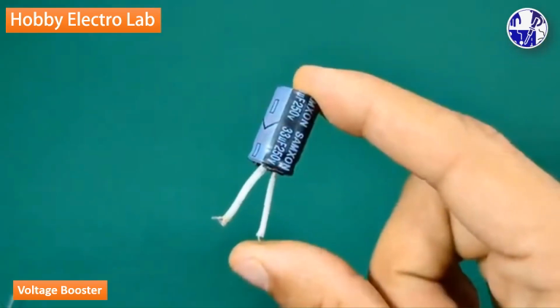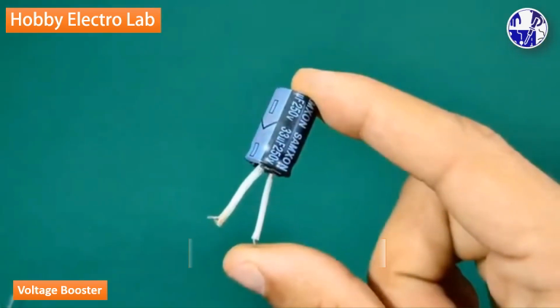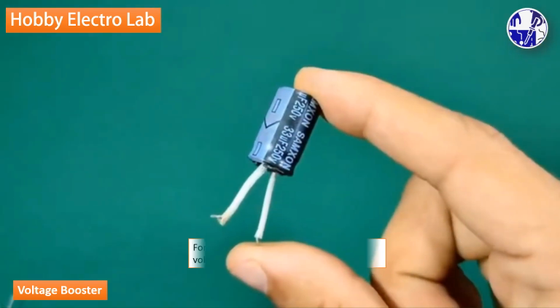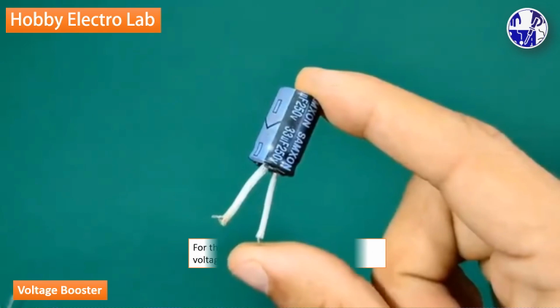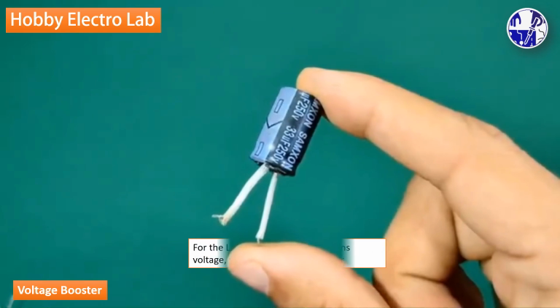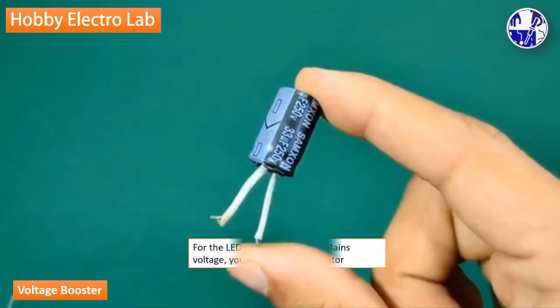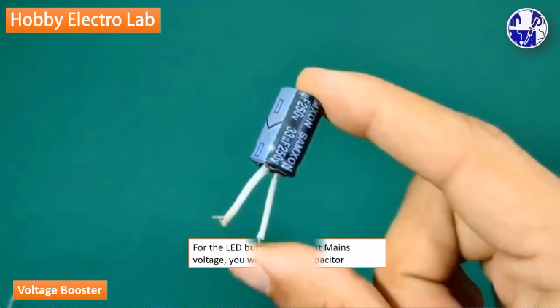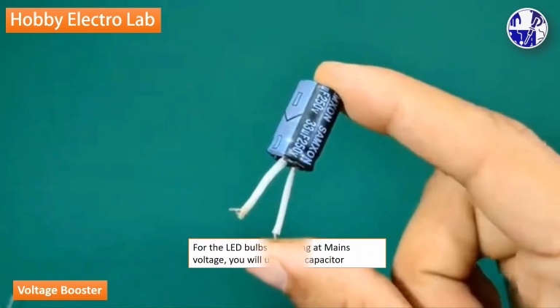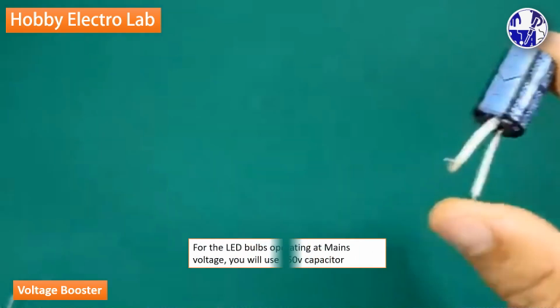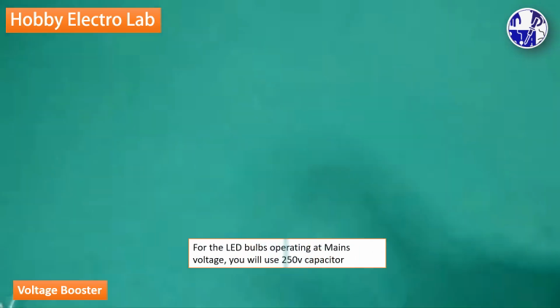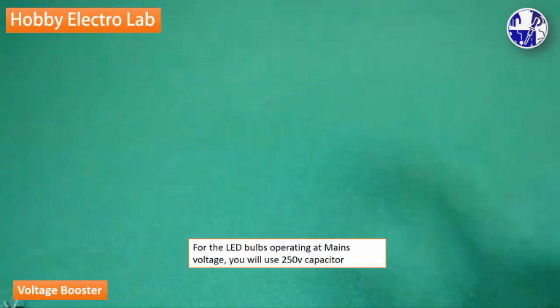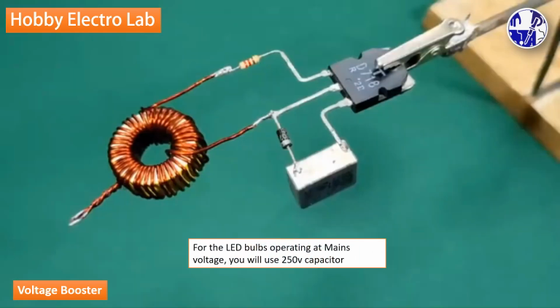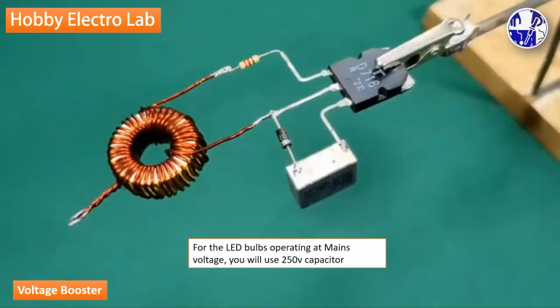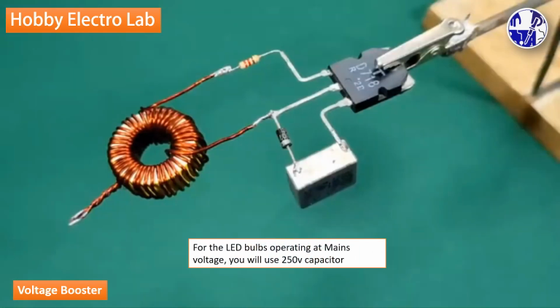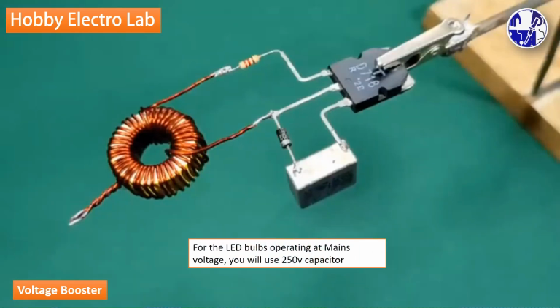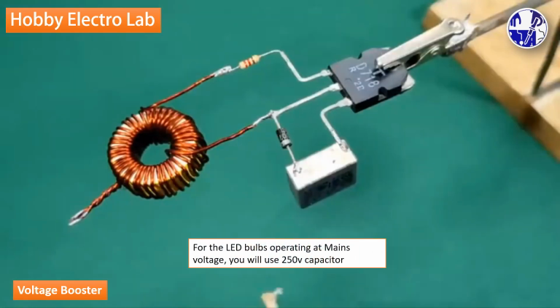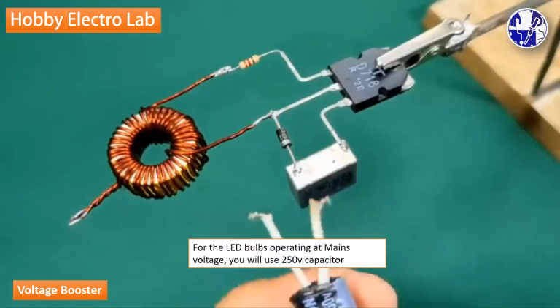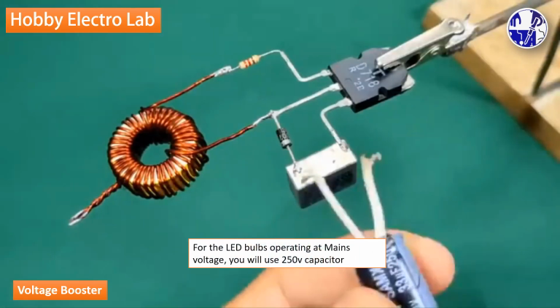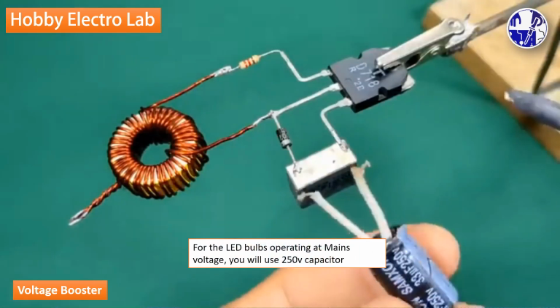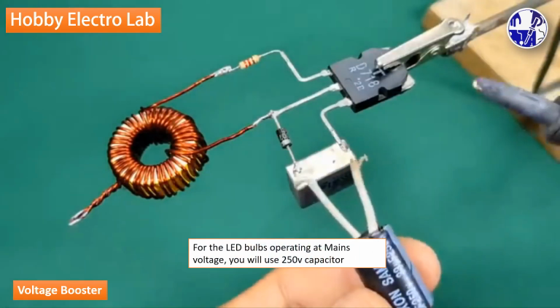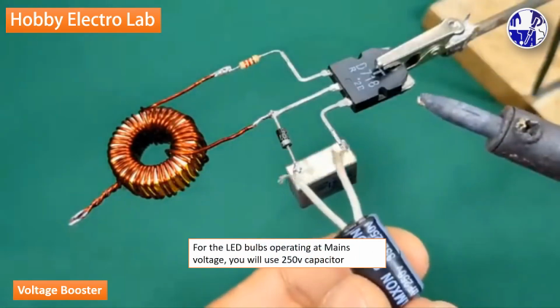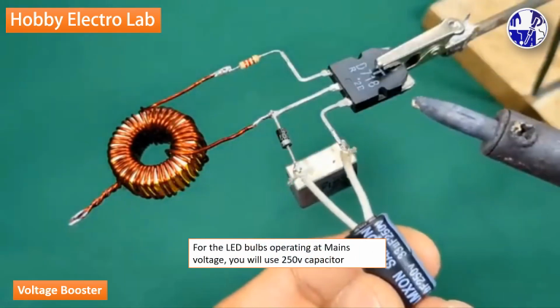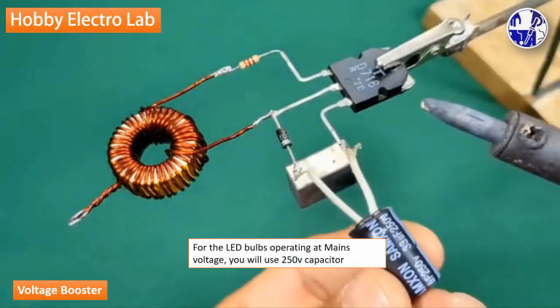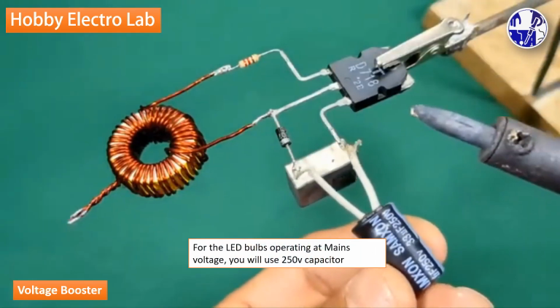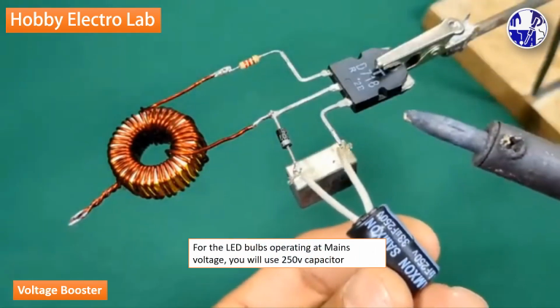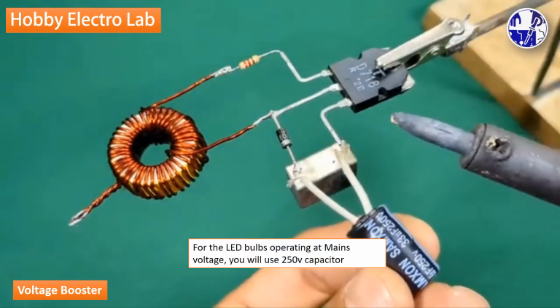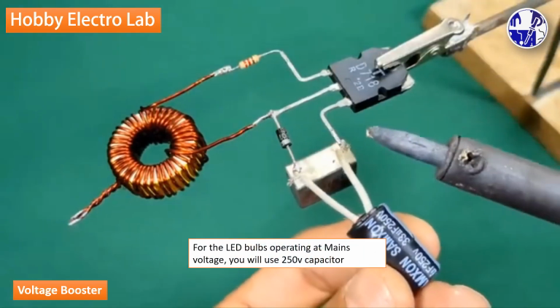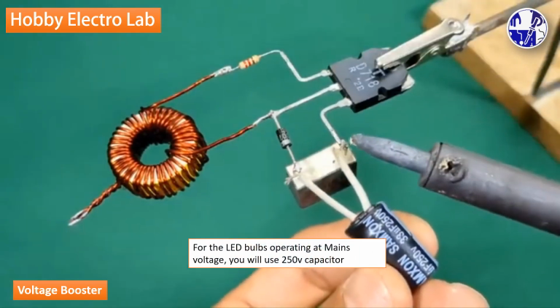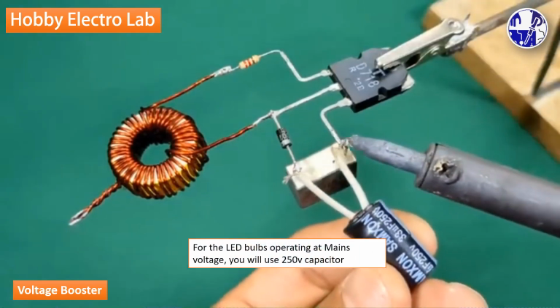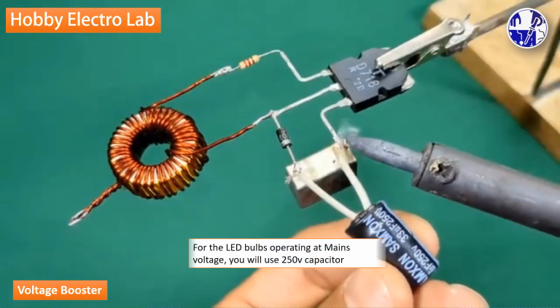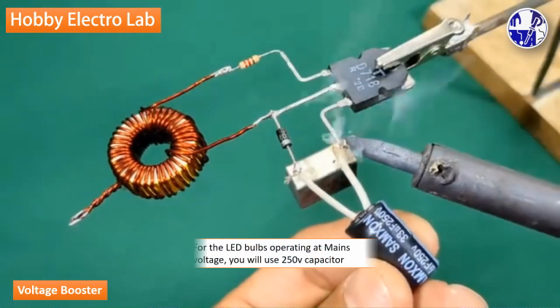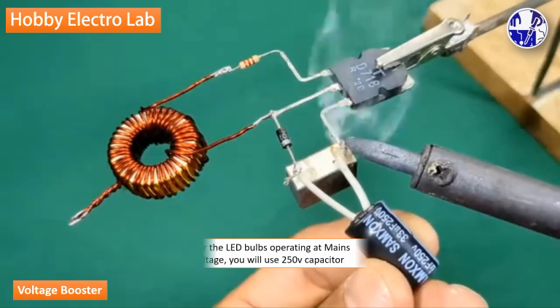For the LED bulbs operating at mains volts, you will use a 250 volt capacitor.